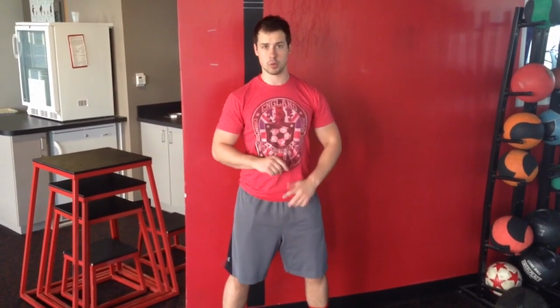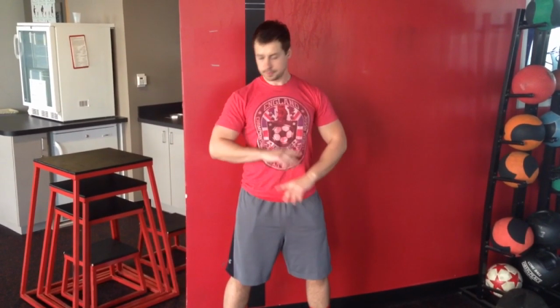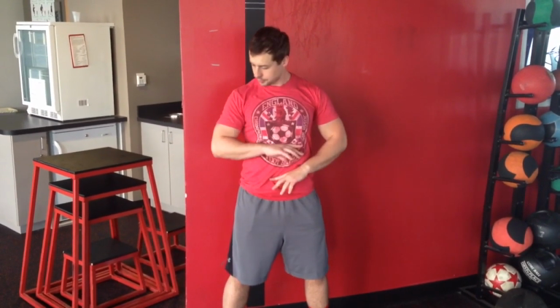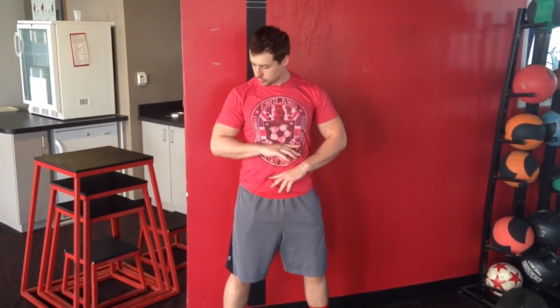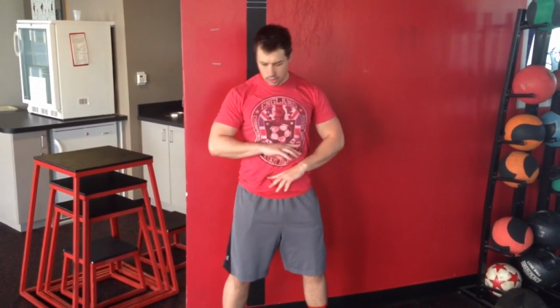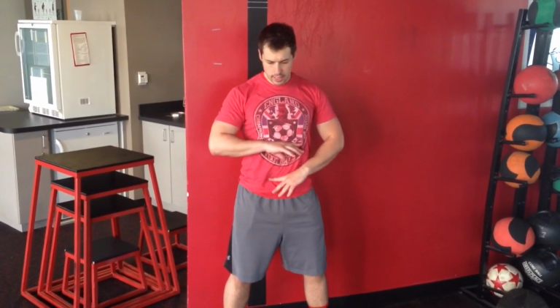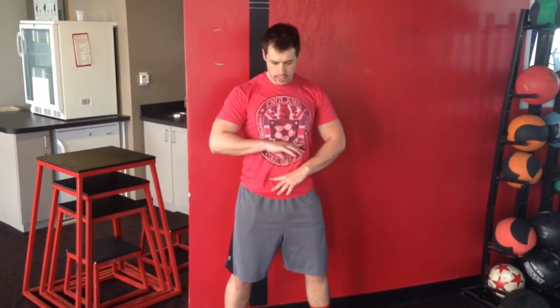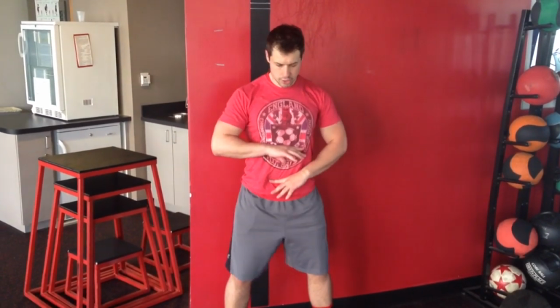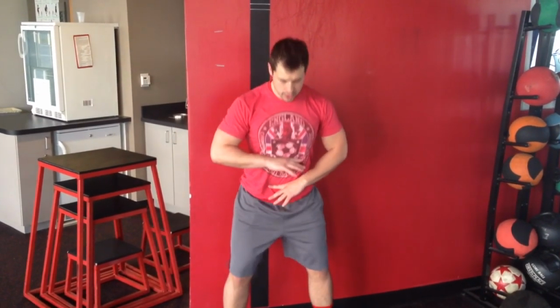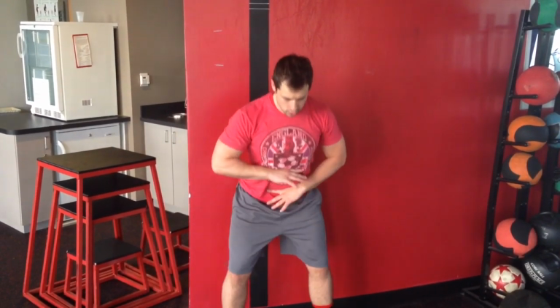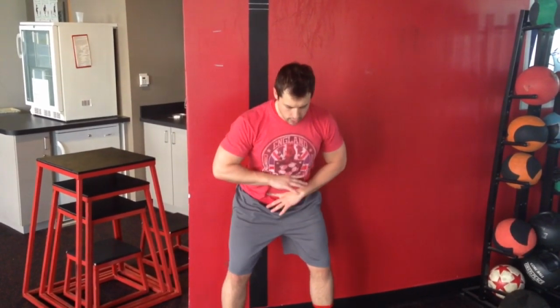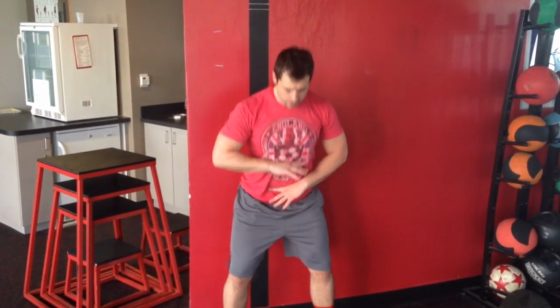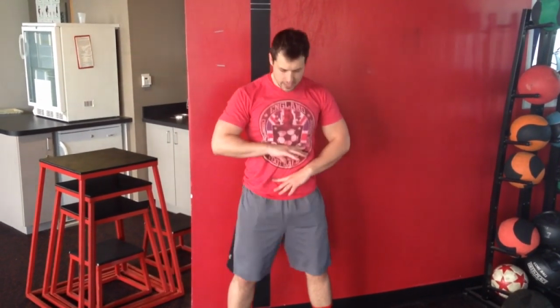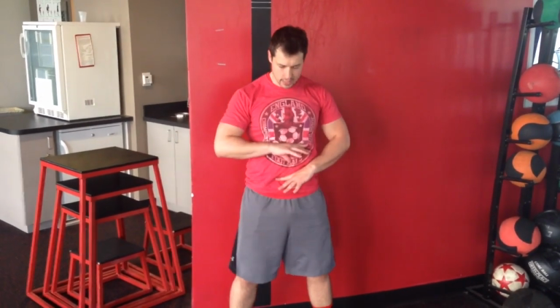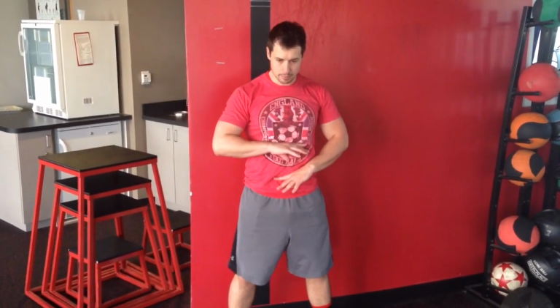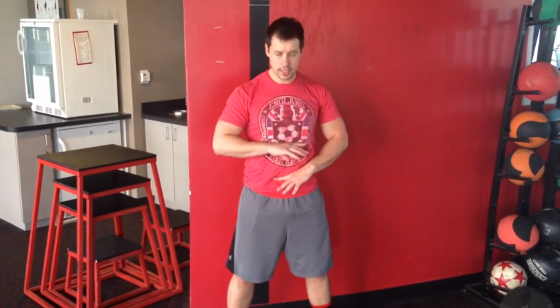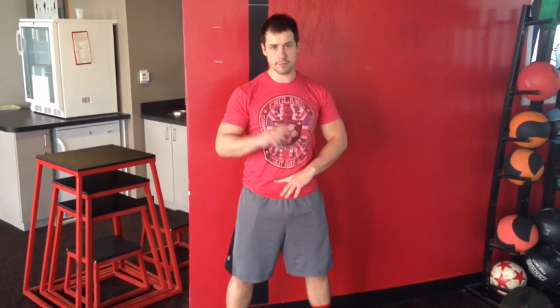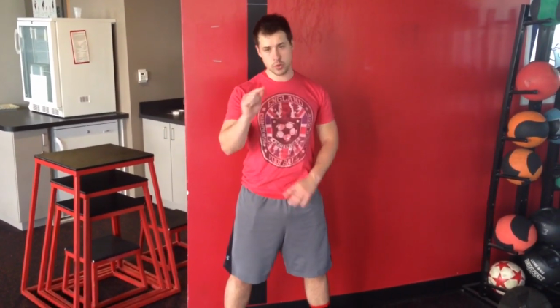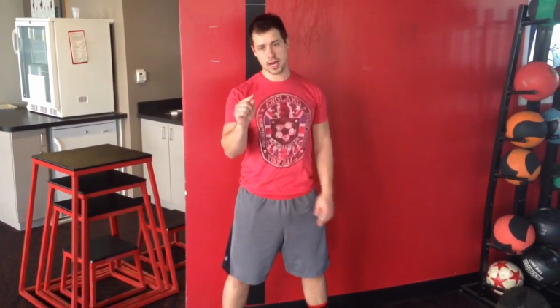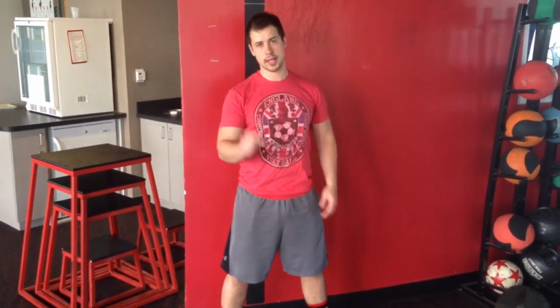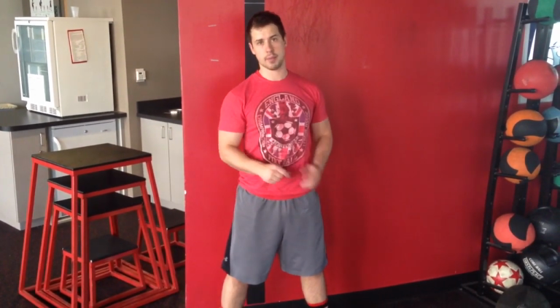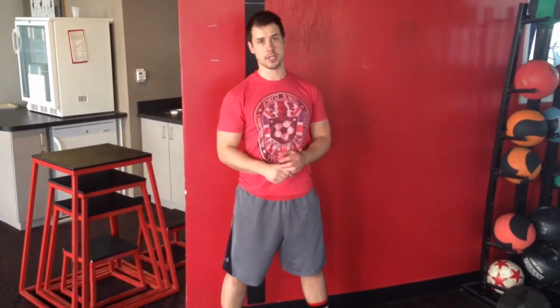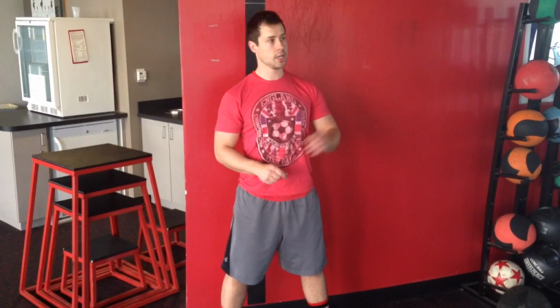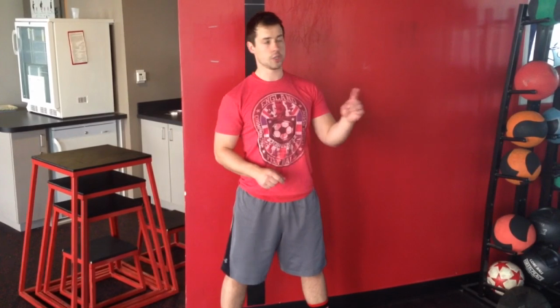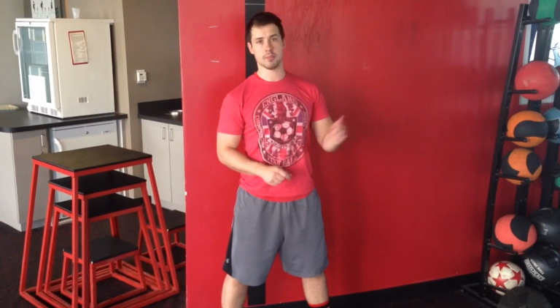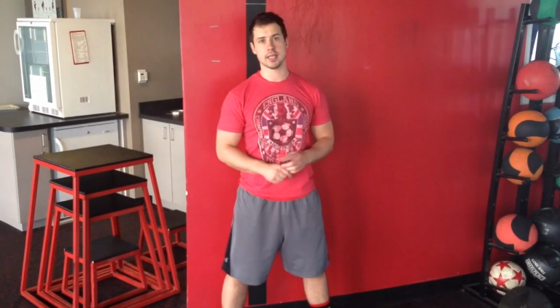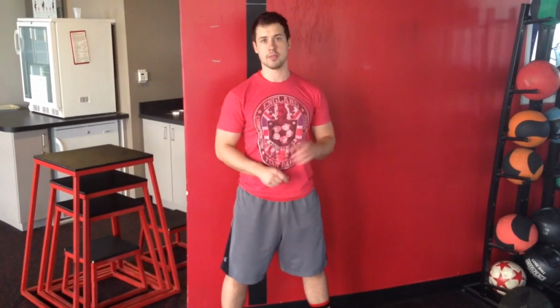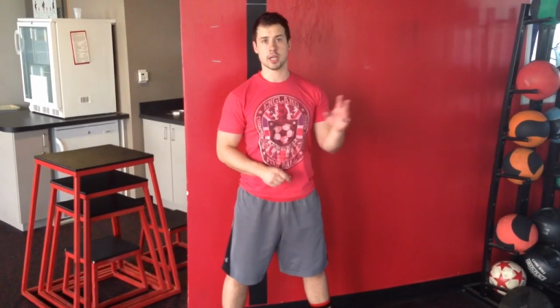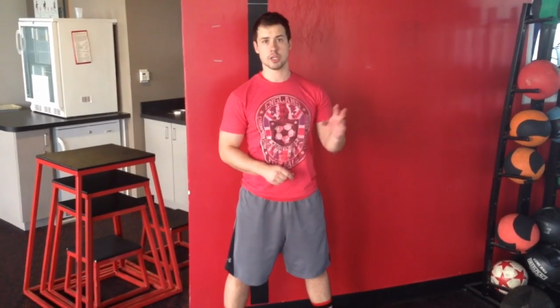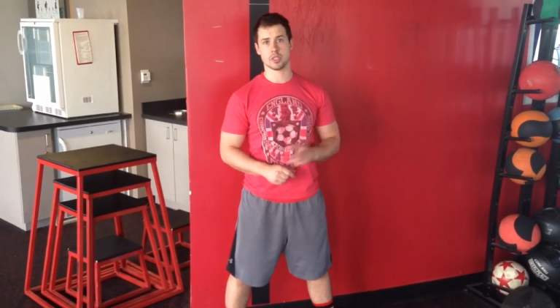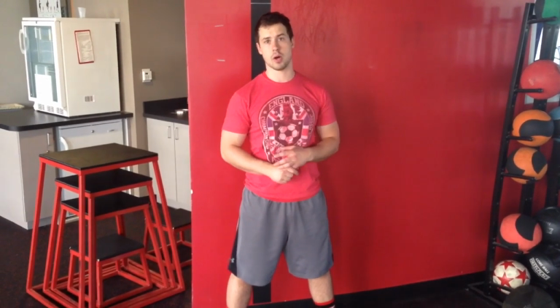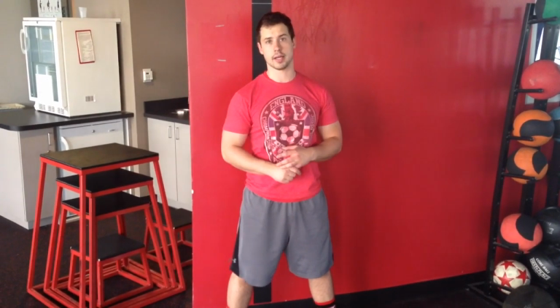Hinging here and back up. If you cannot hip hinge, you shouldn't be deadlifting and you shouldn't be squatting.